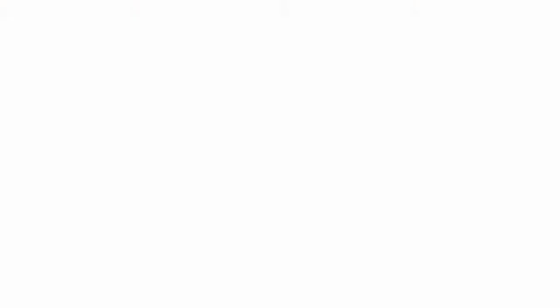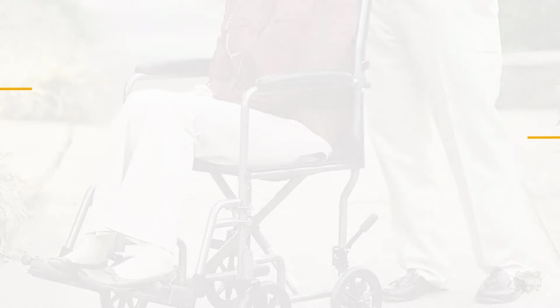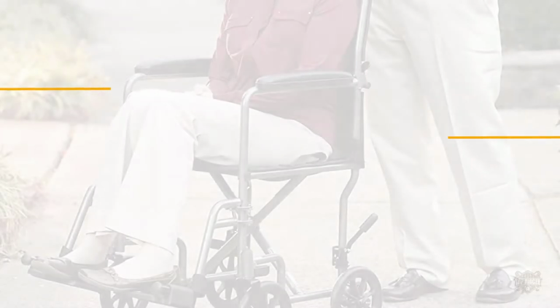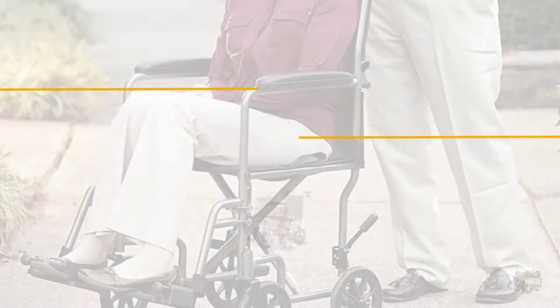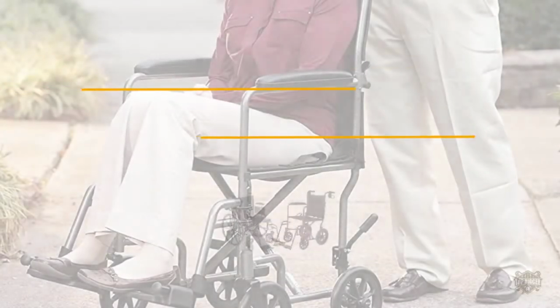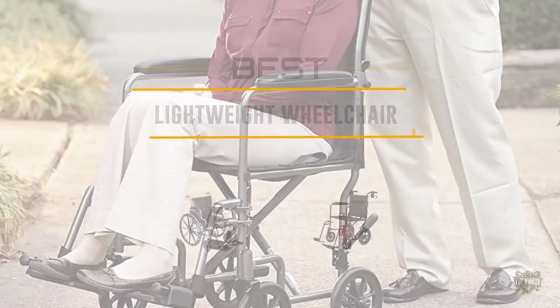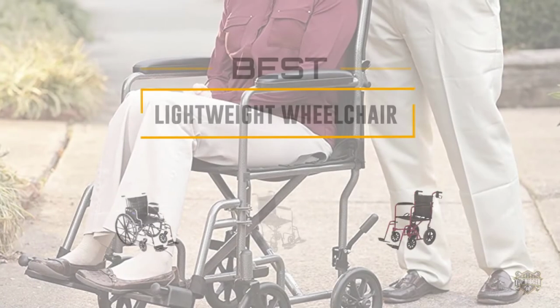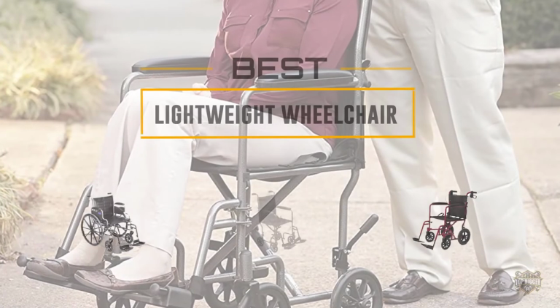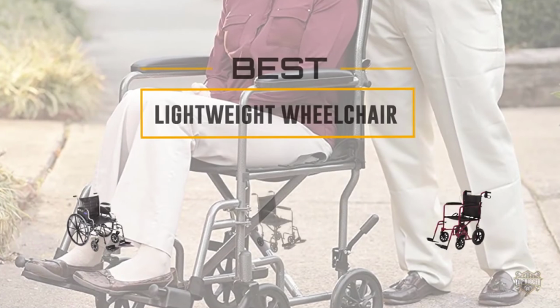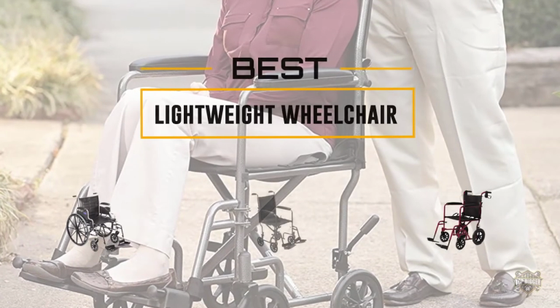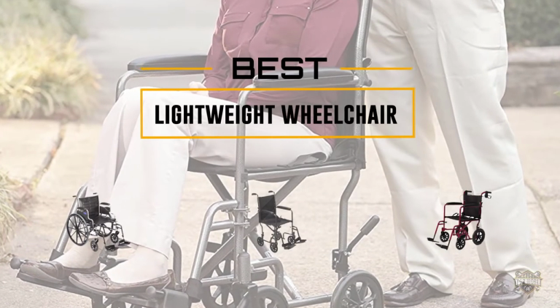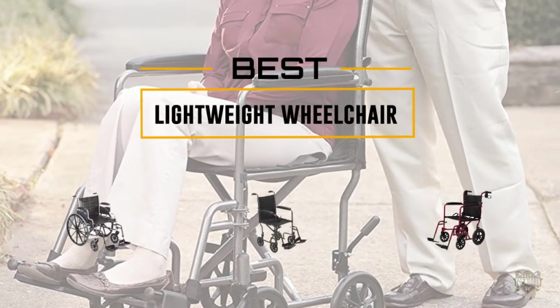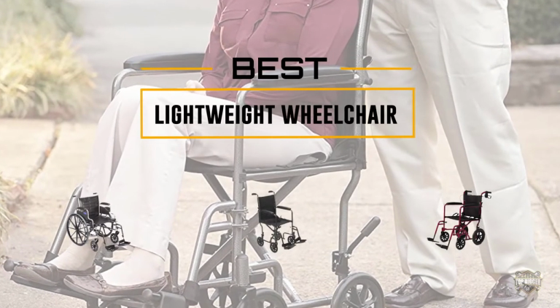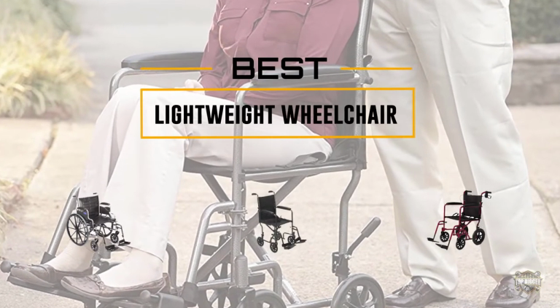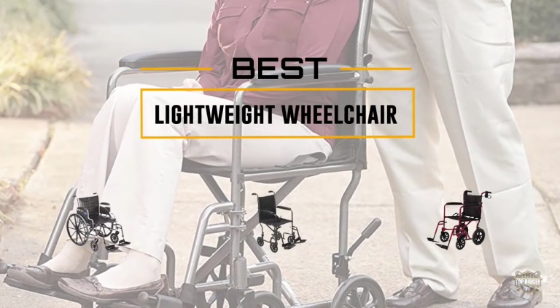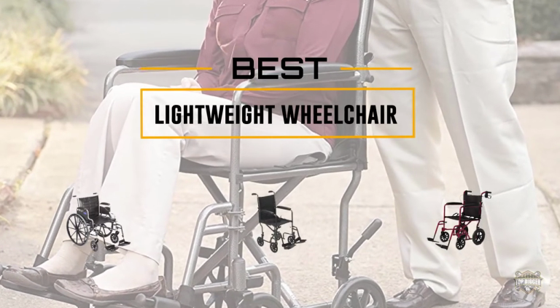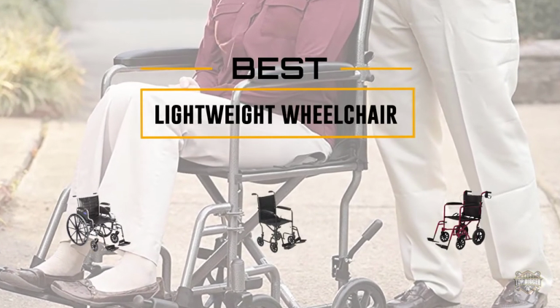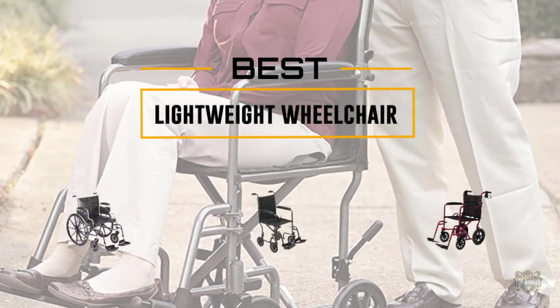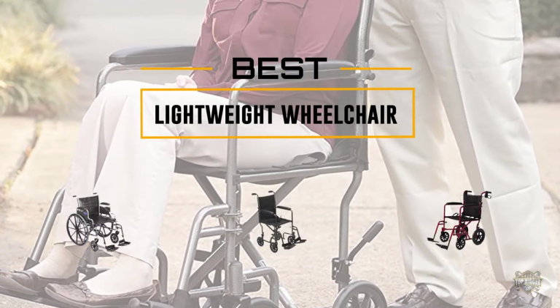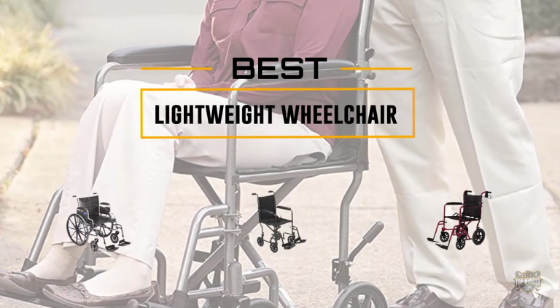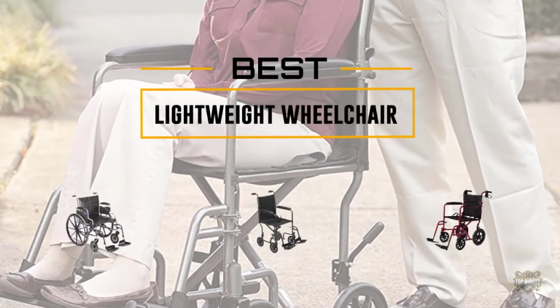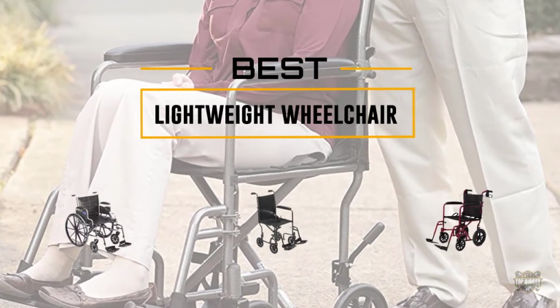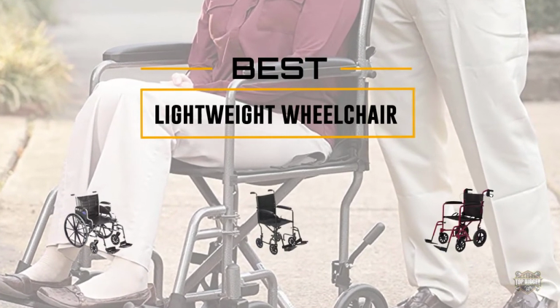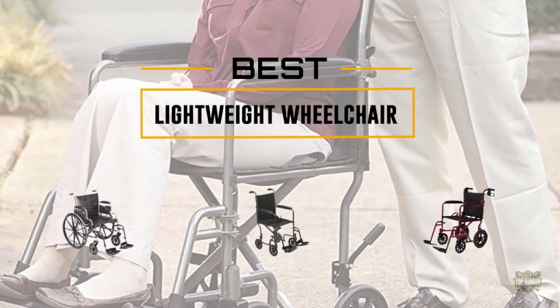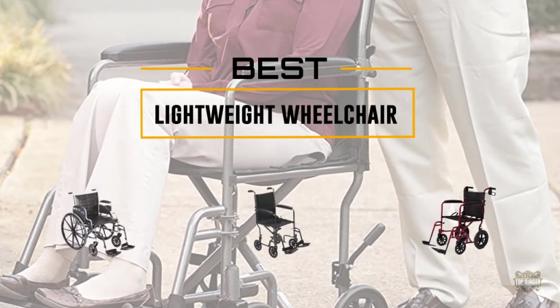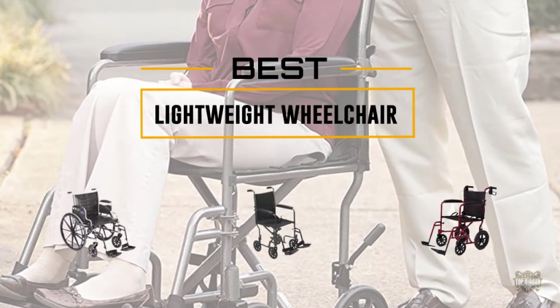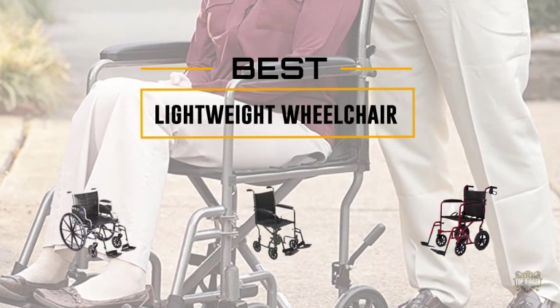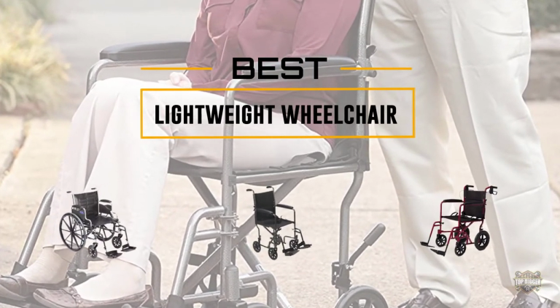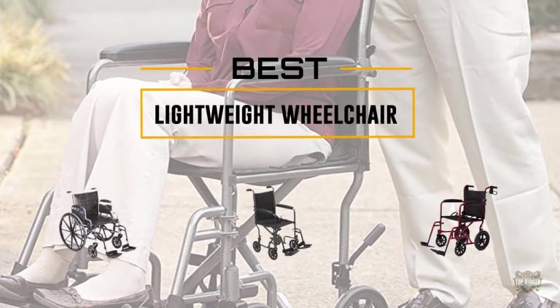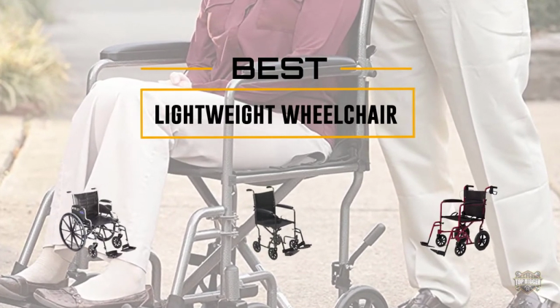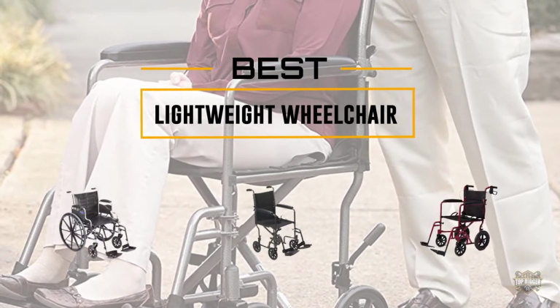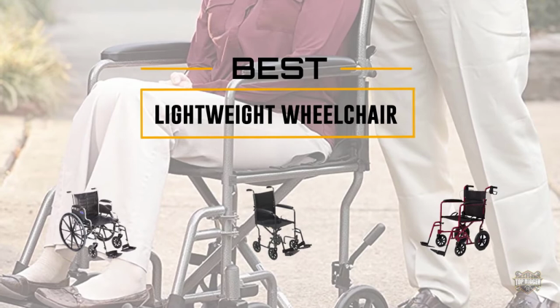If you are looking for the best lightweight wheelchair, here is a collection you have got to see. Let's get started.